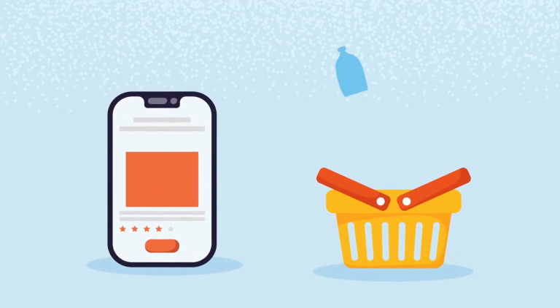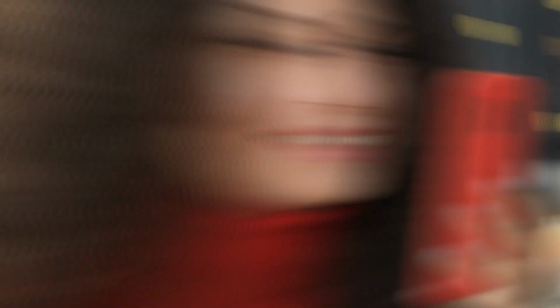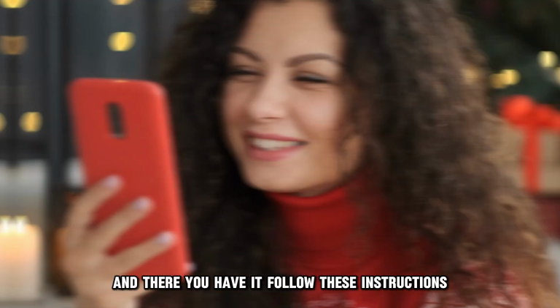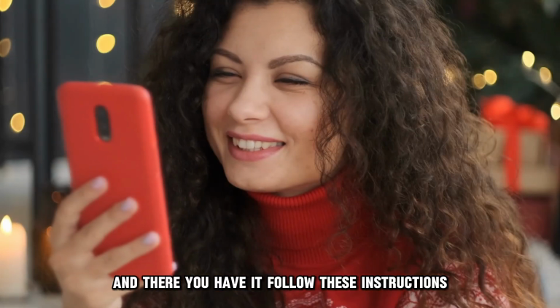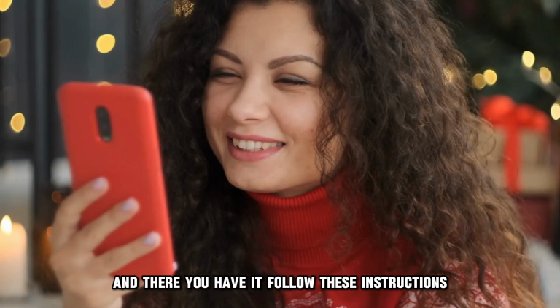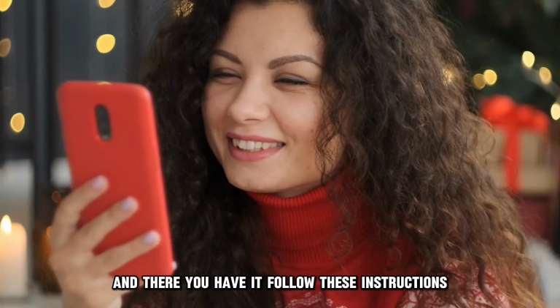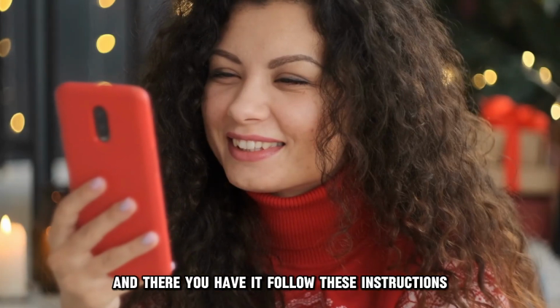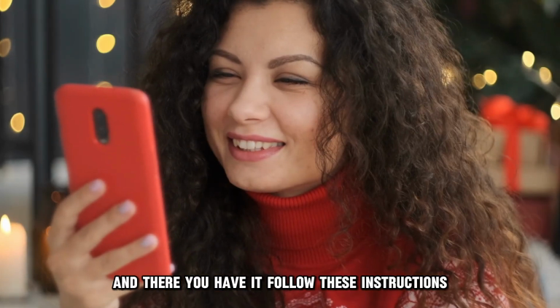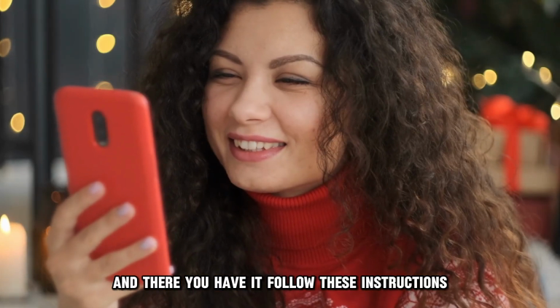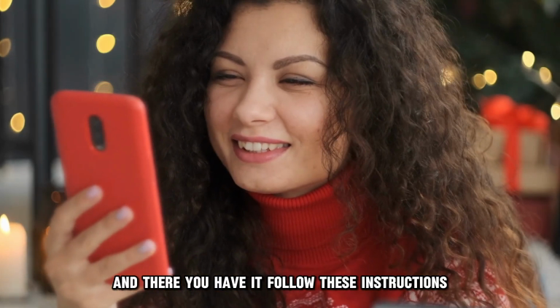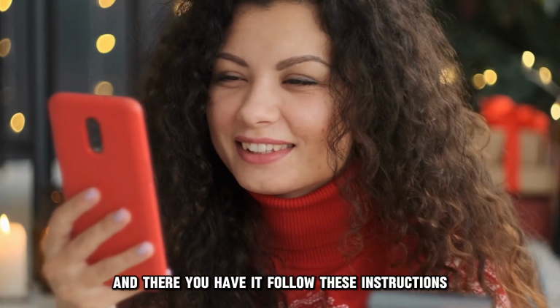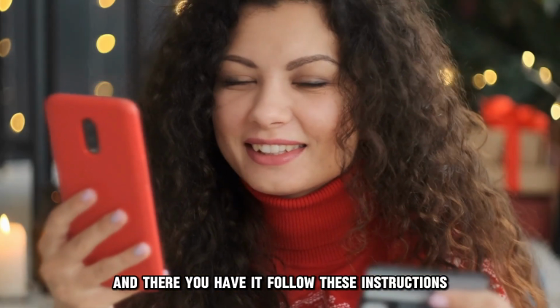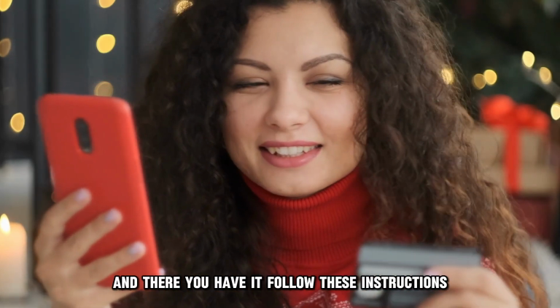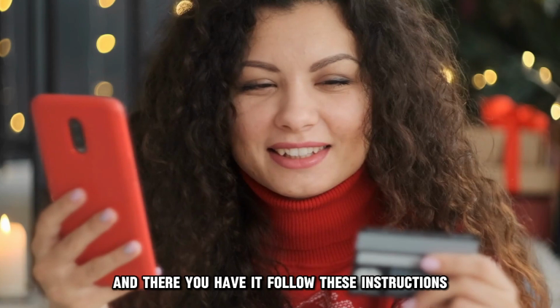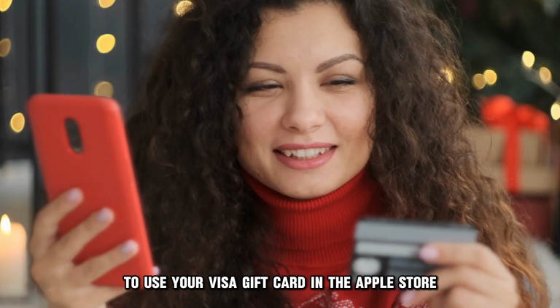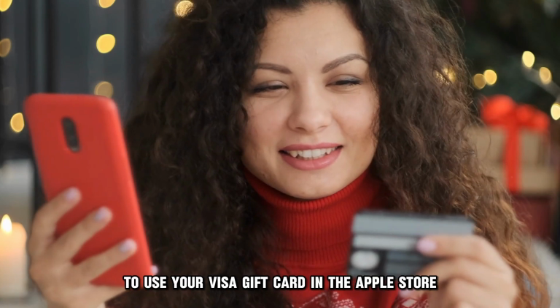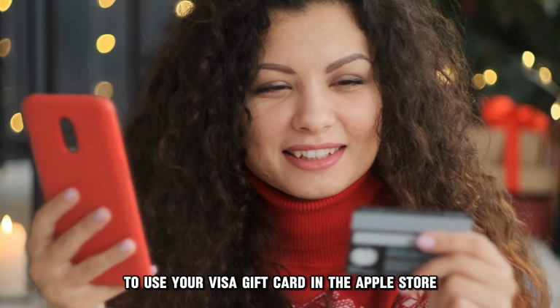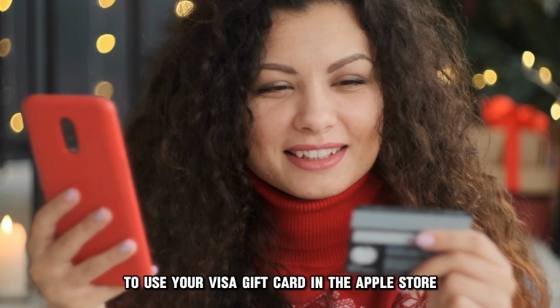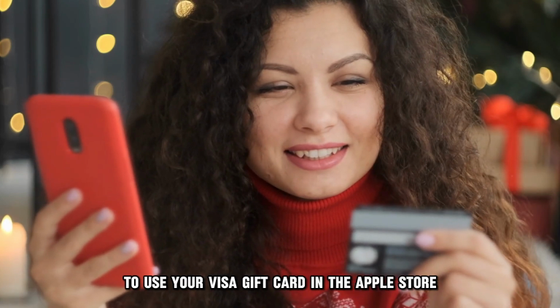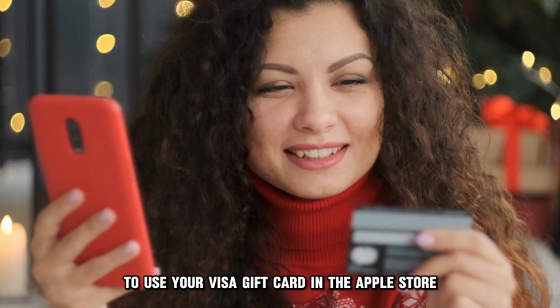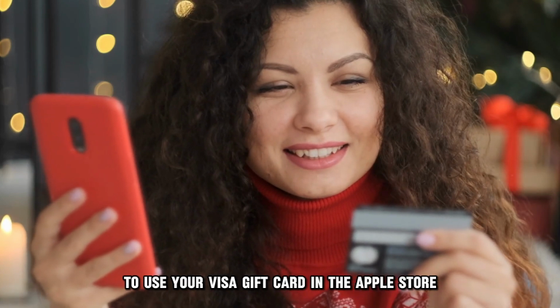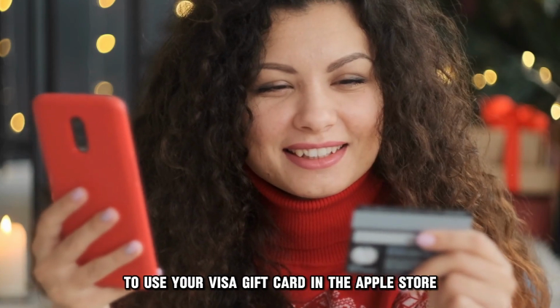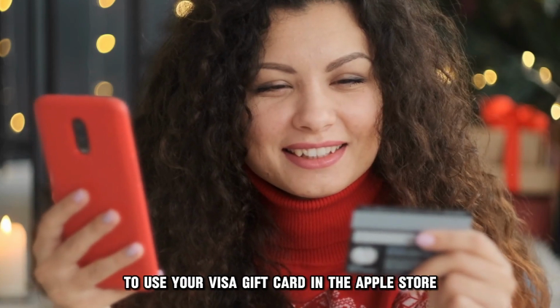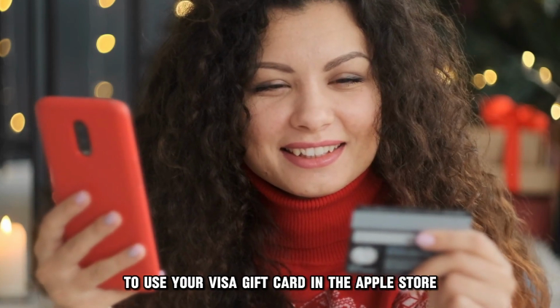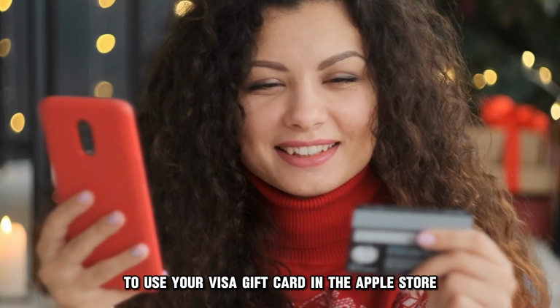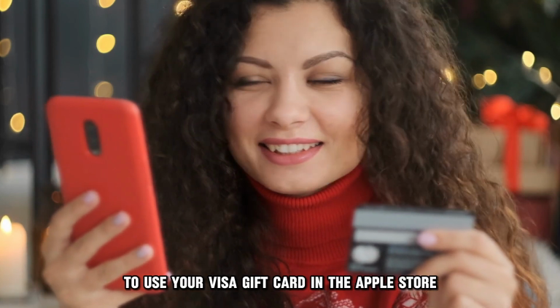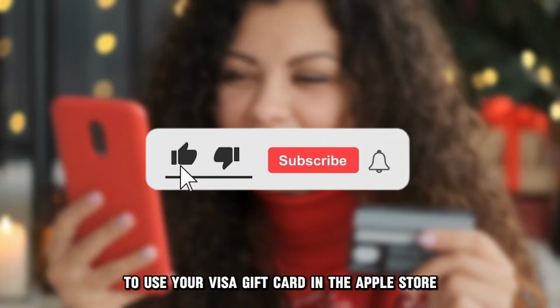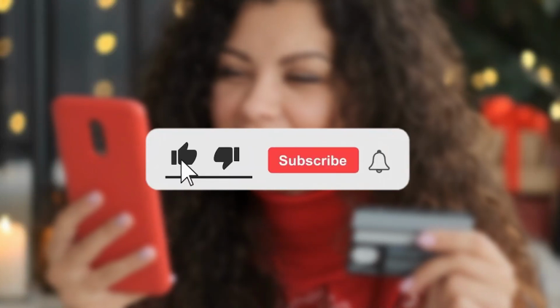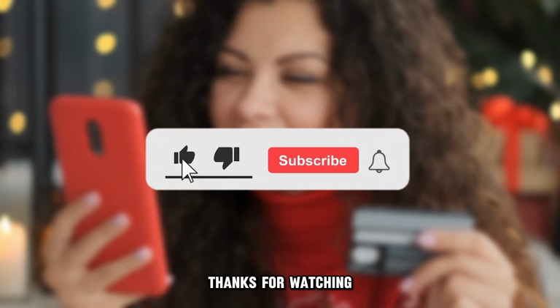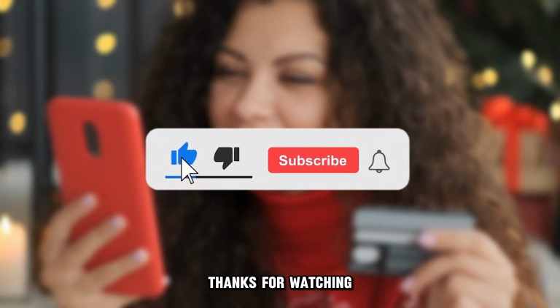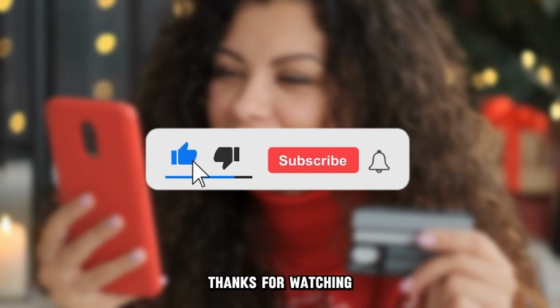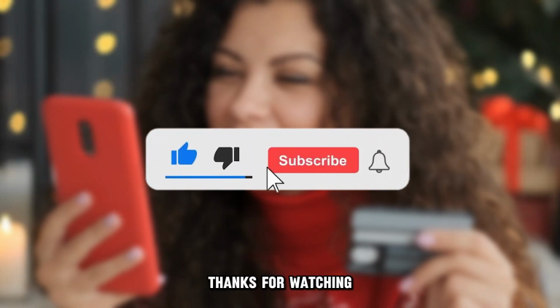And there you have it. Follow these instructions to use your Visa gift card in the Apple Store. Thanks for watching.